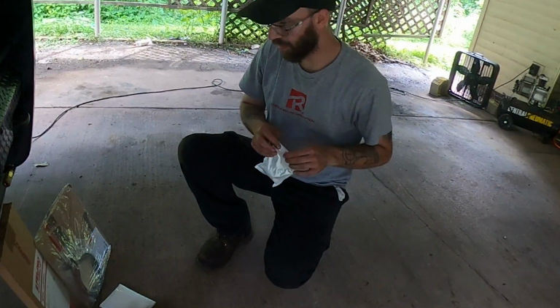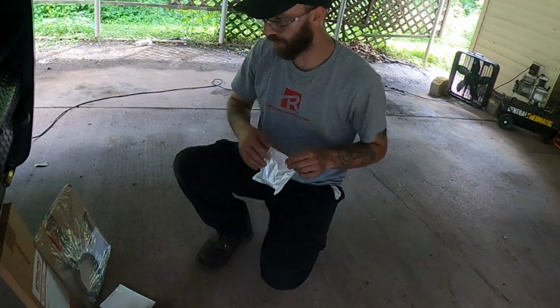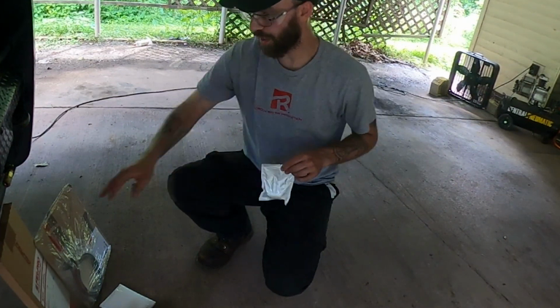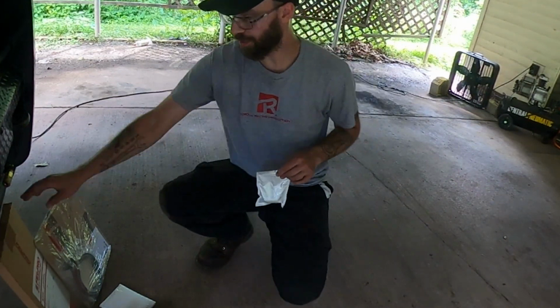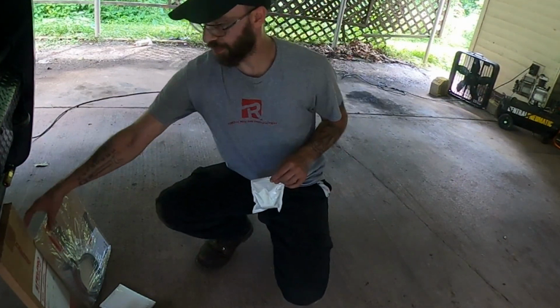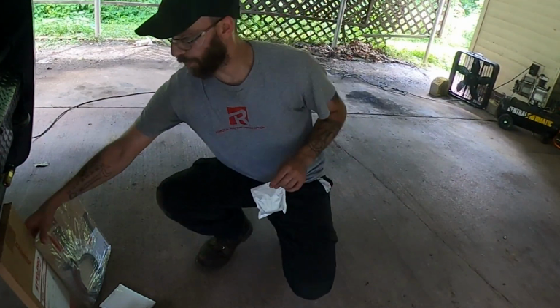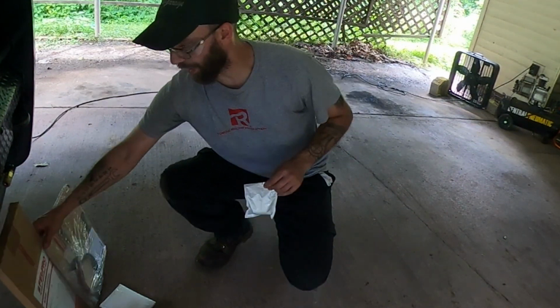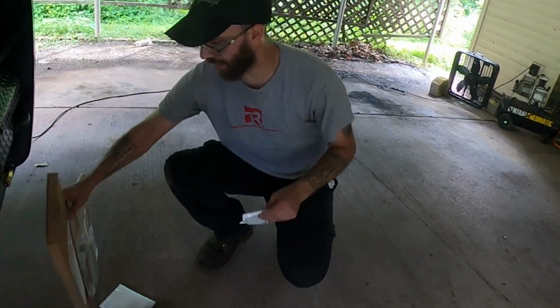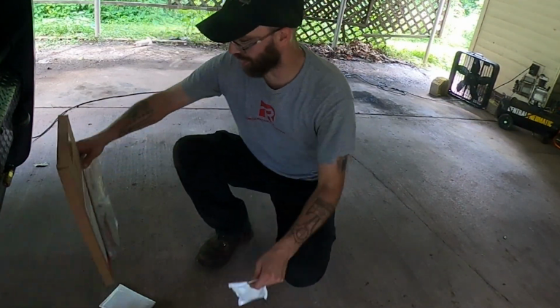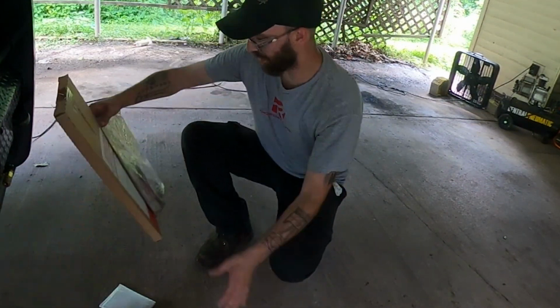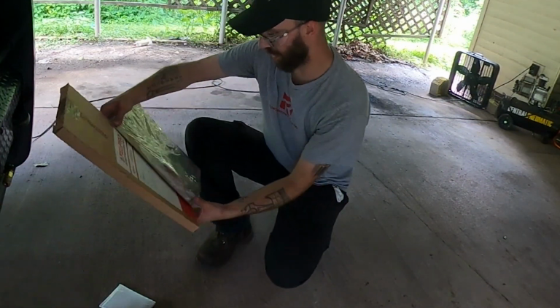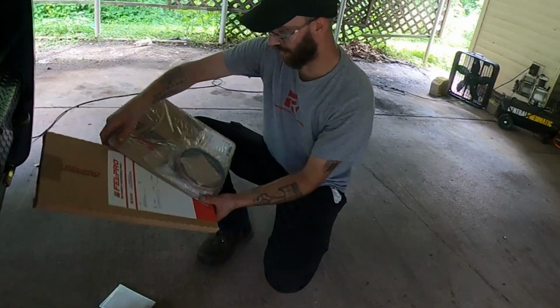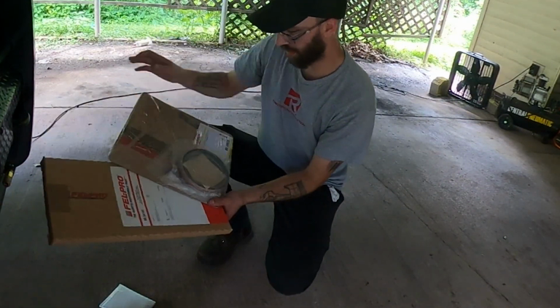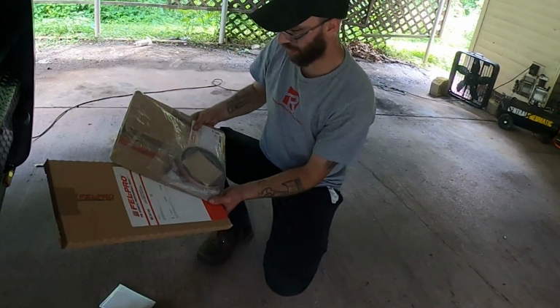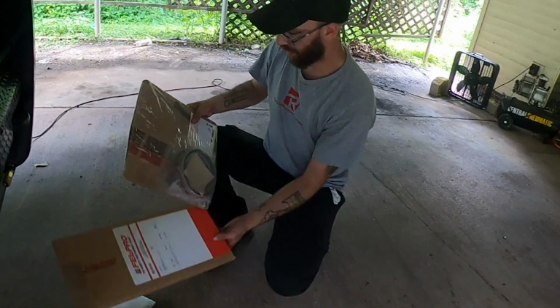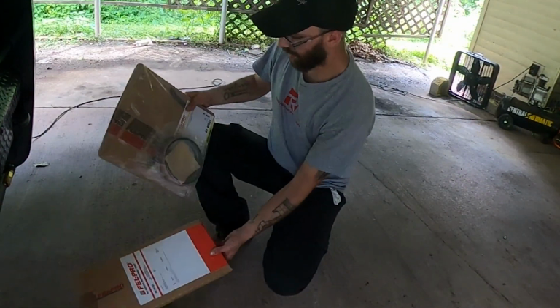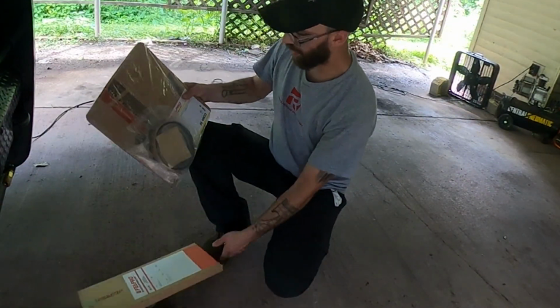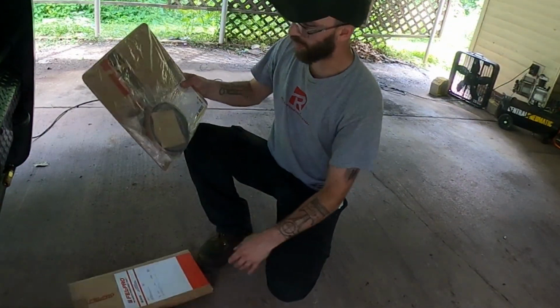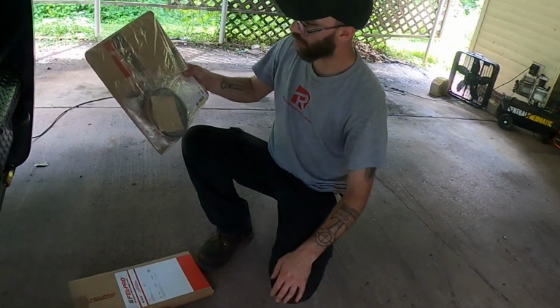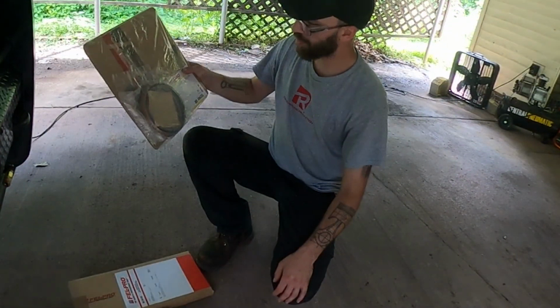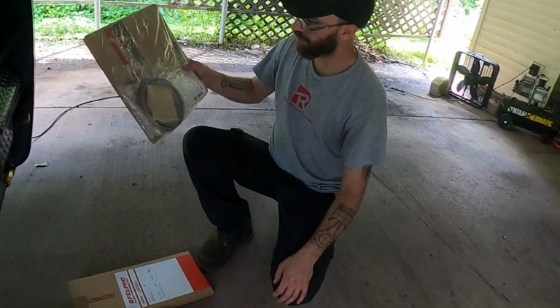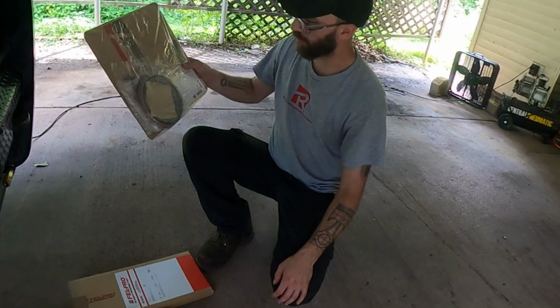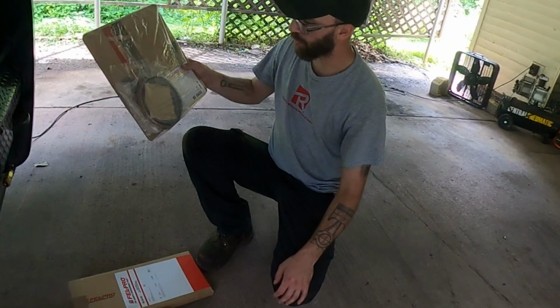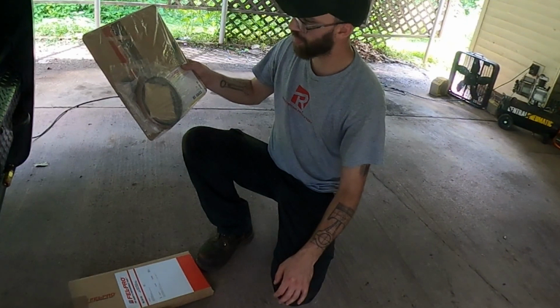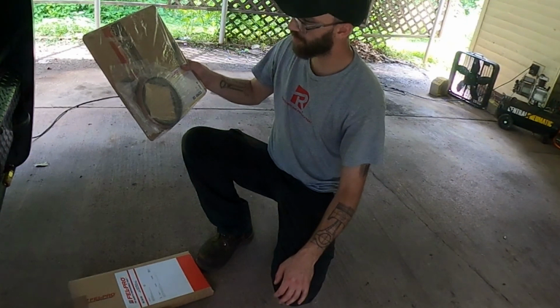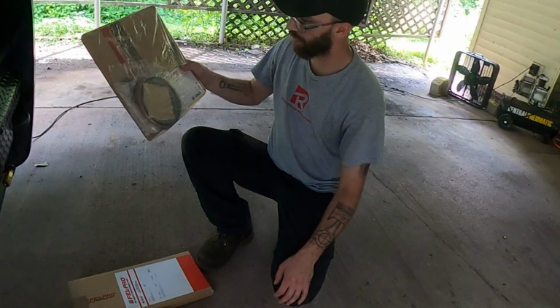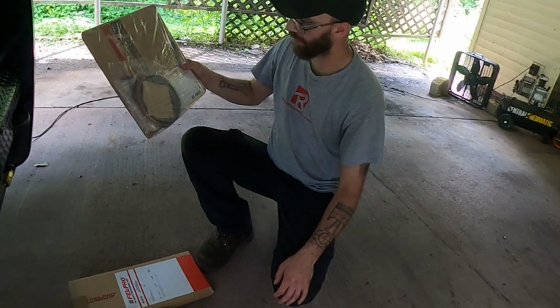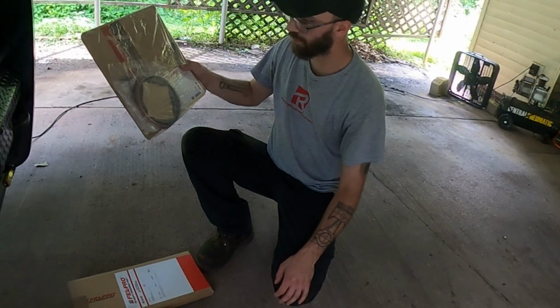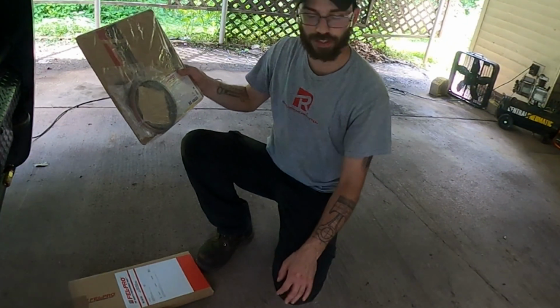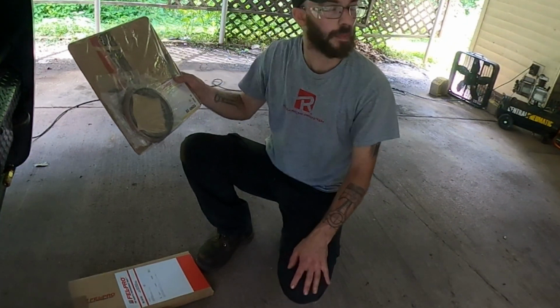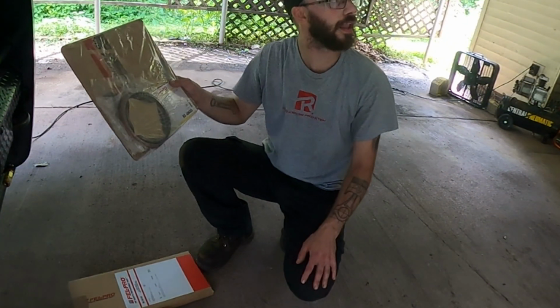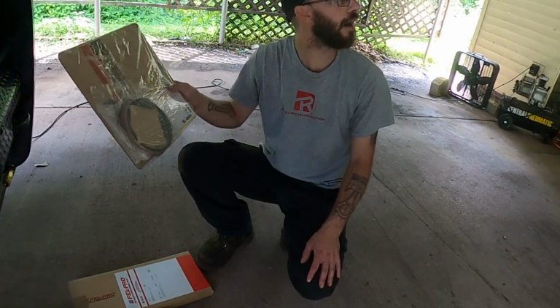This right here is just an old pan gasket, and then the largest rear main seal I've ever seen in my life.